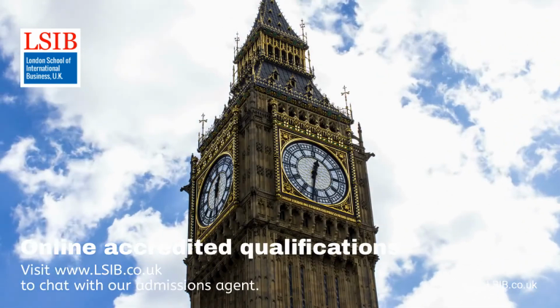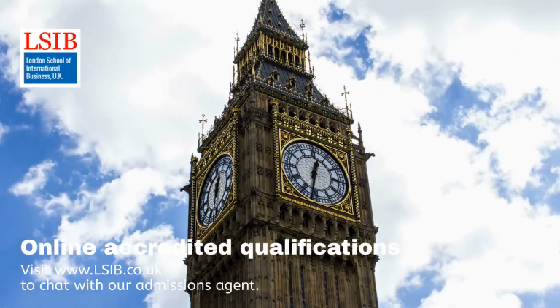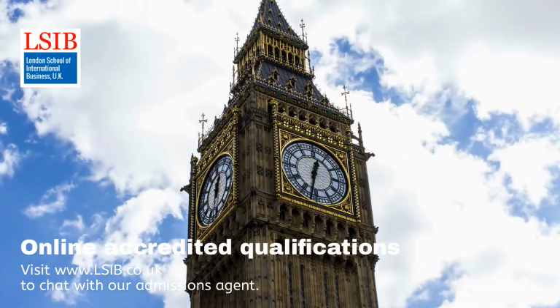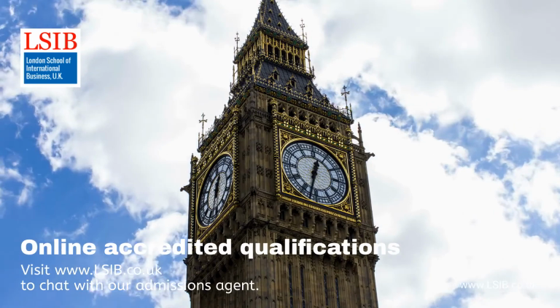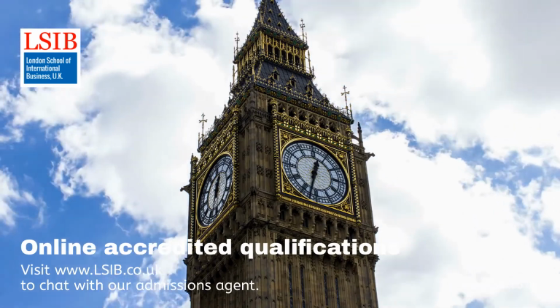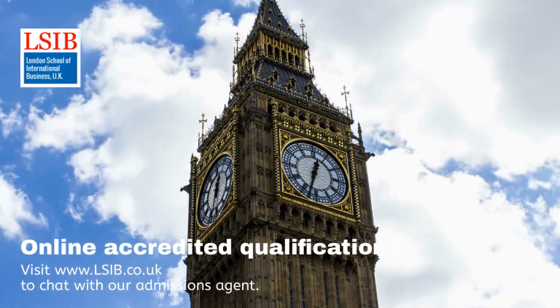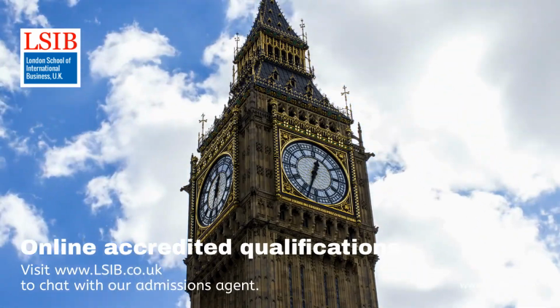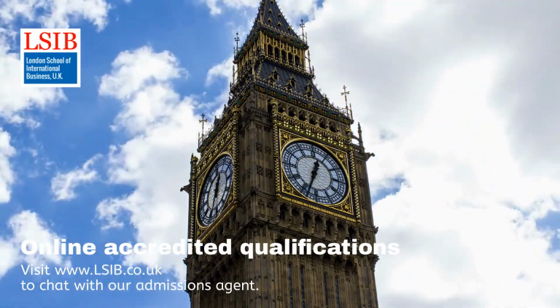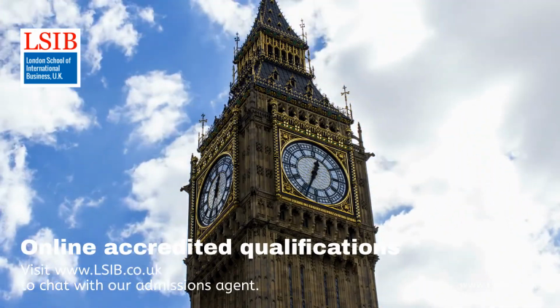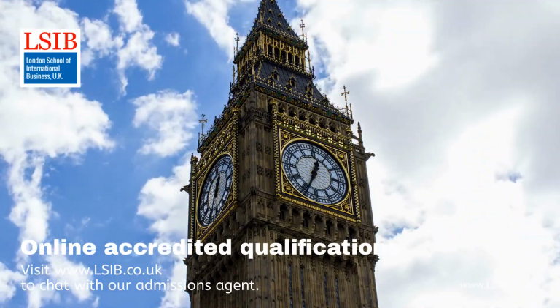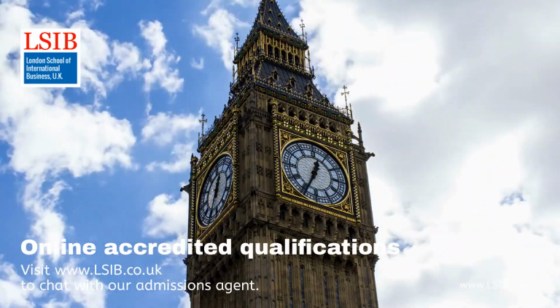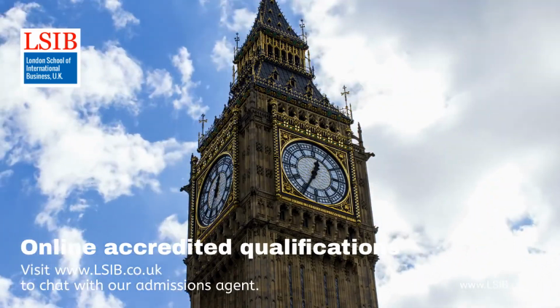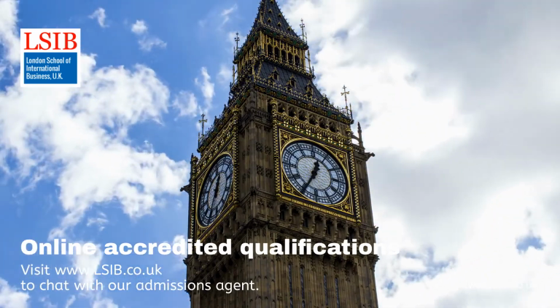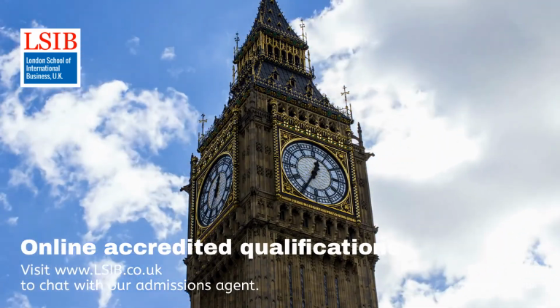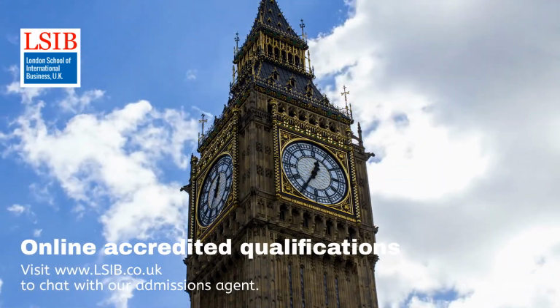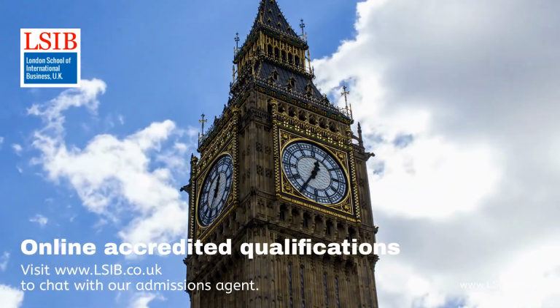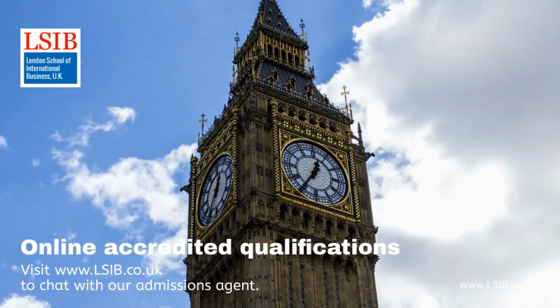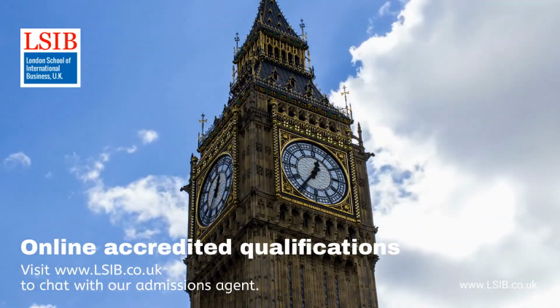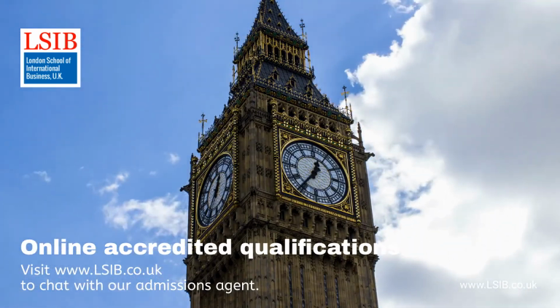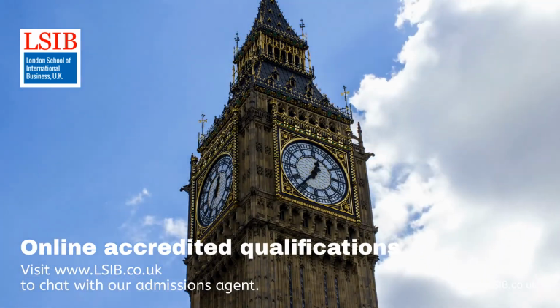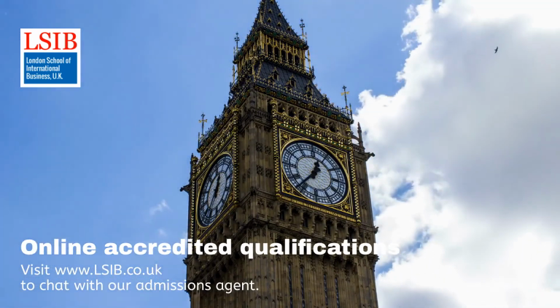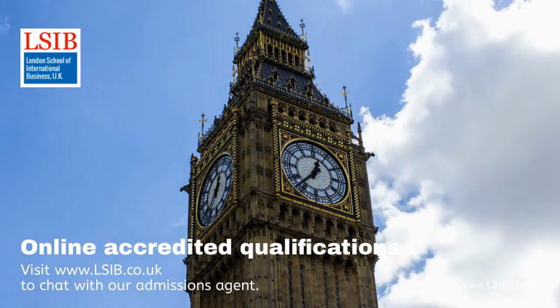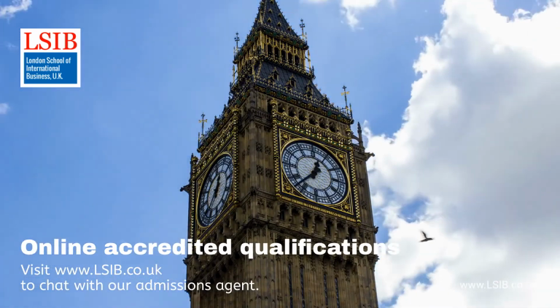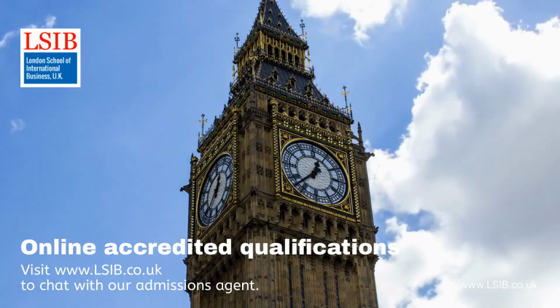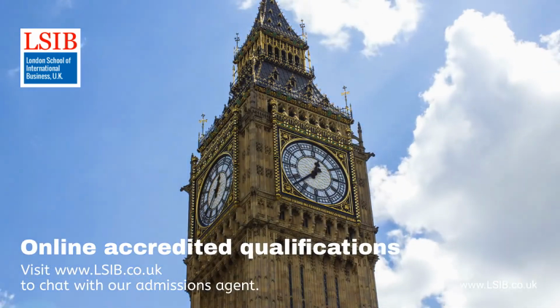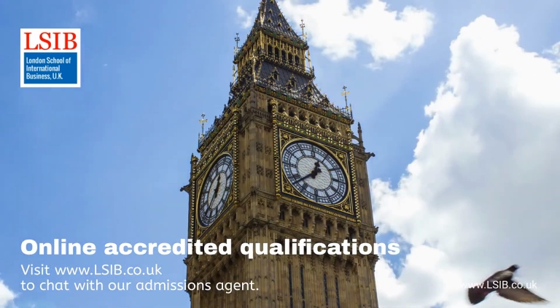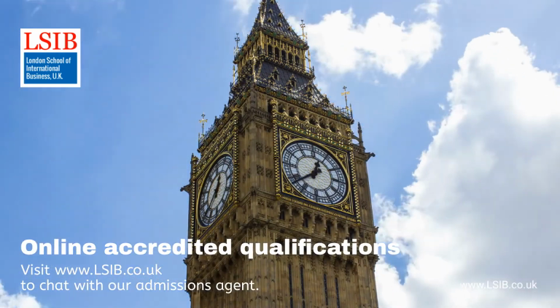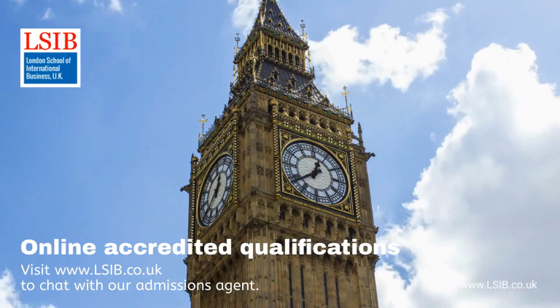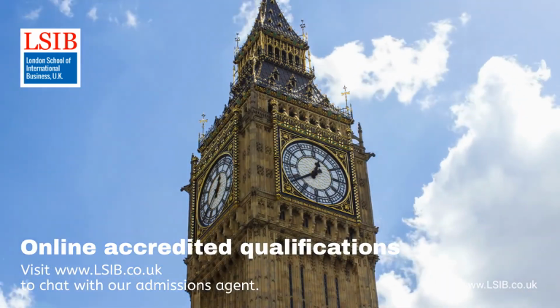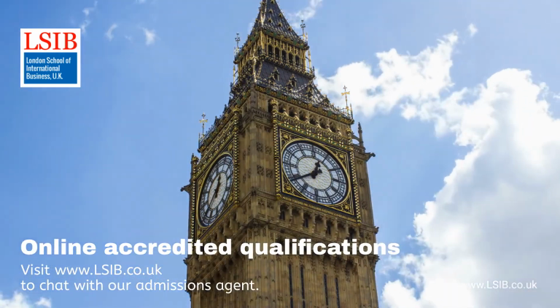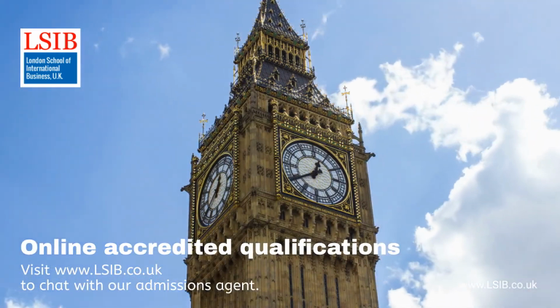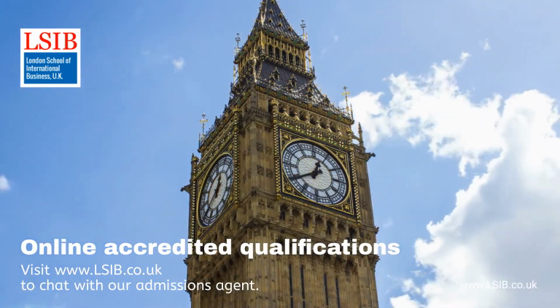For more information visit www.lsib.co.uk today.